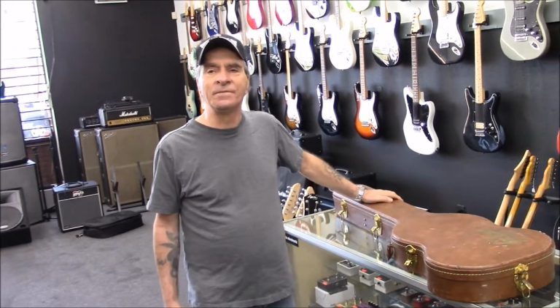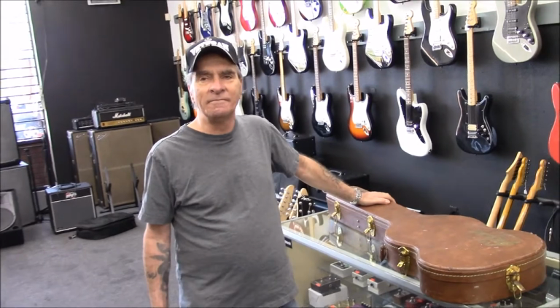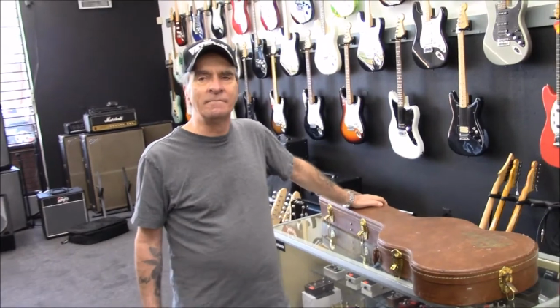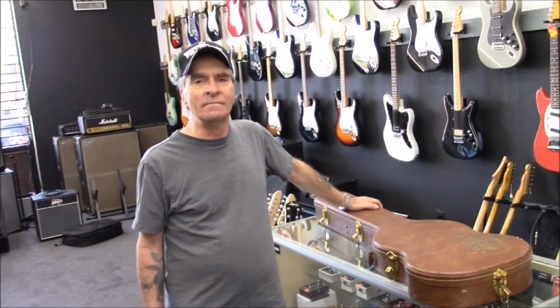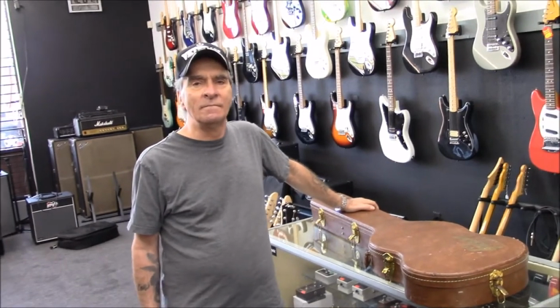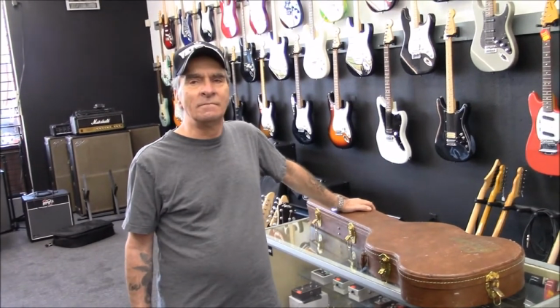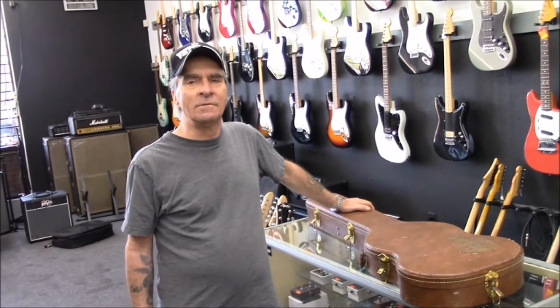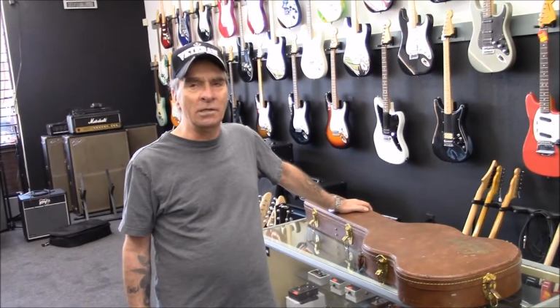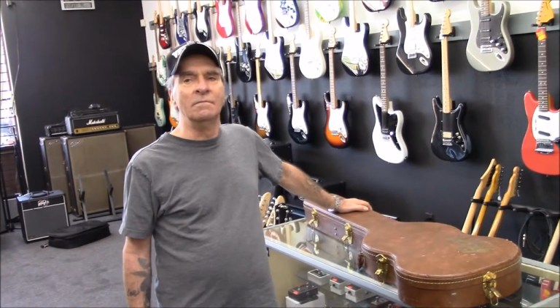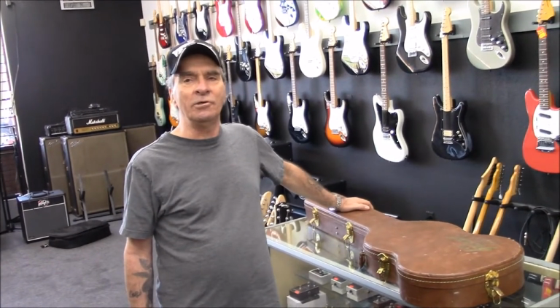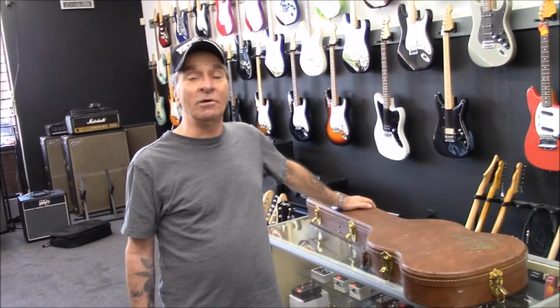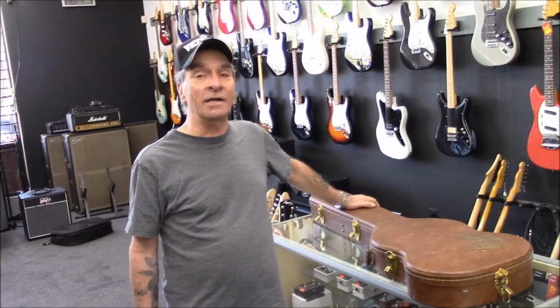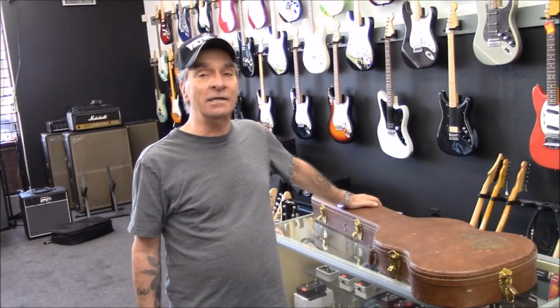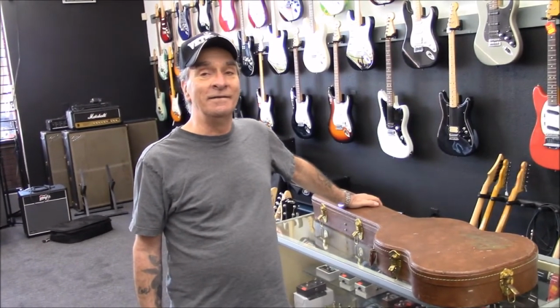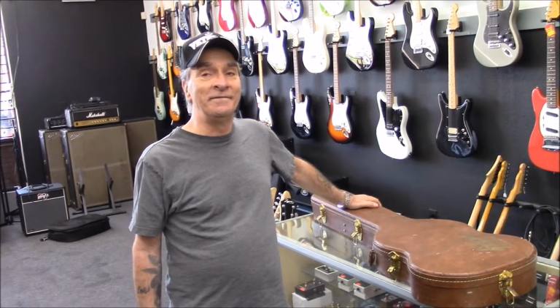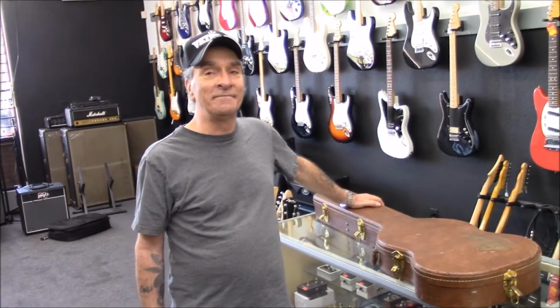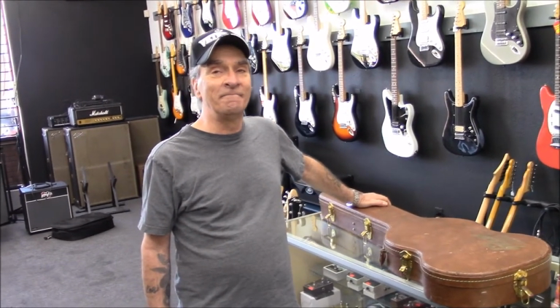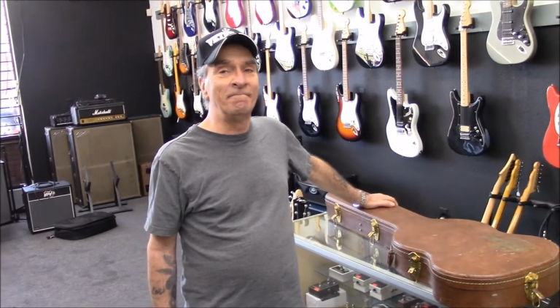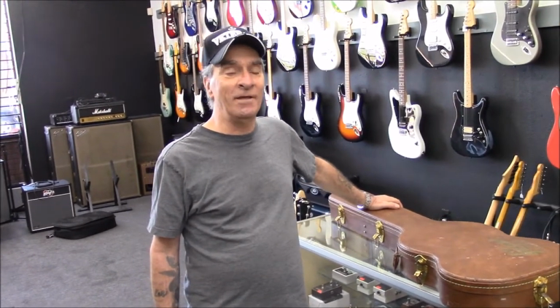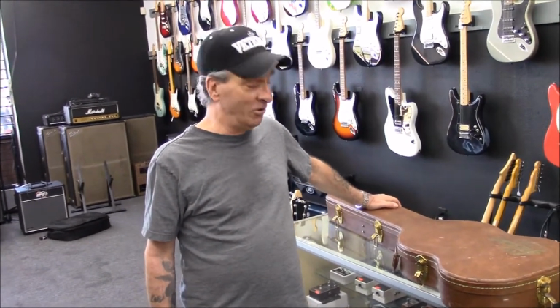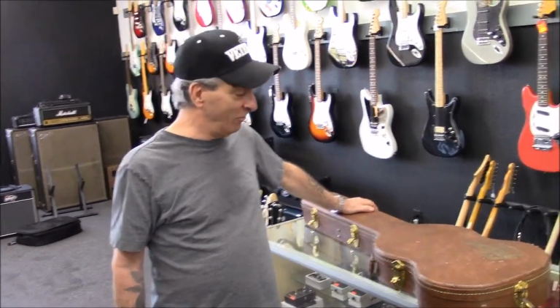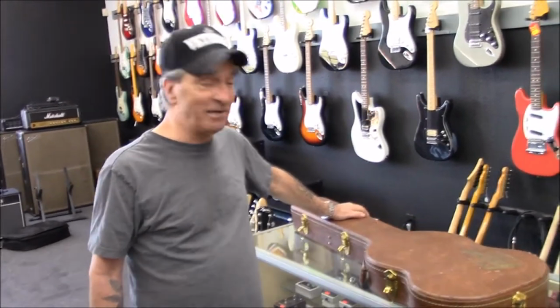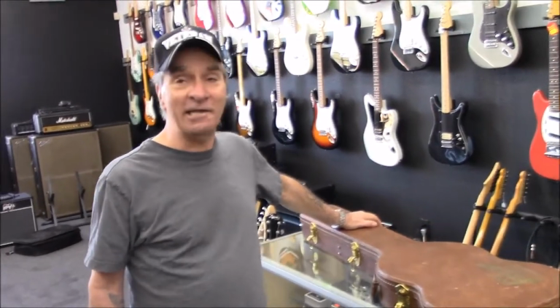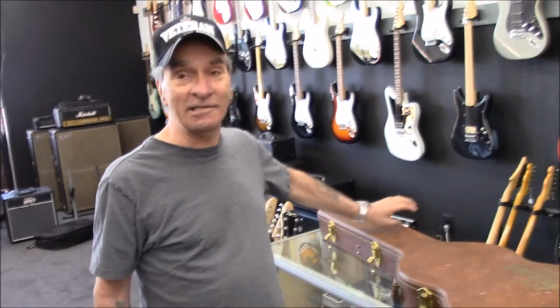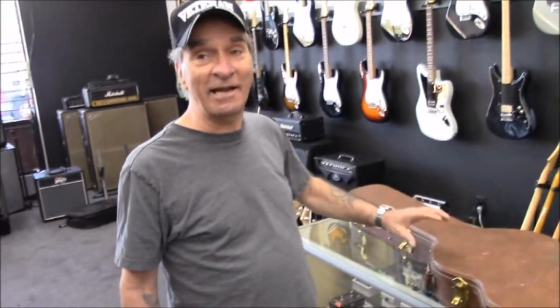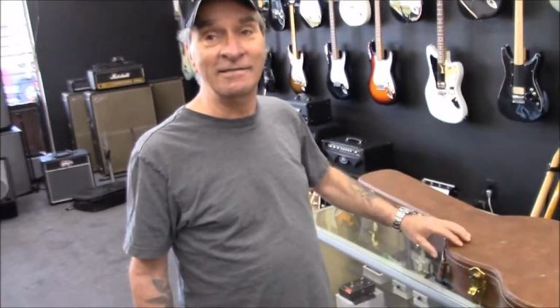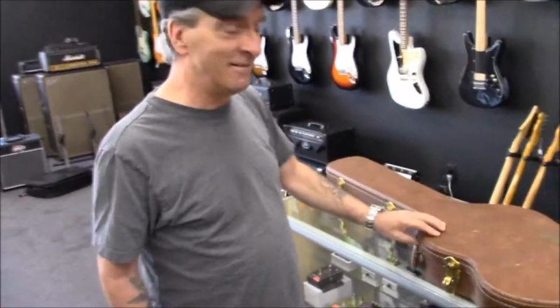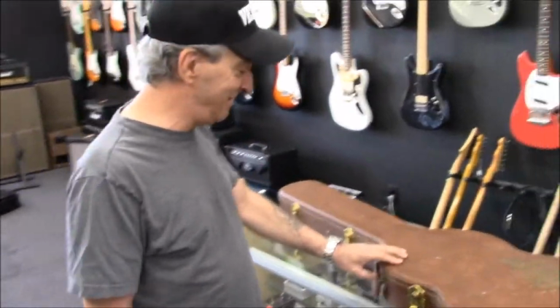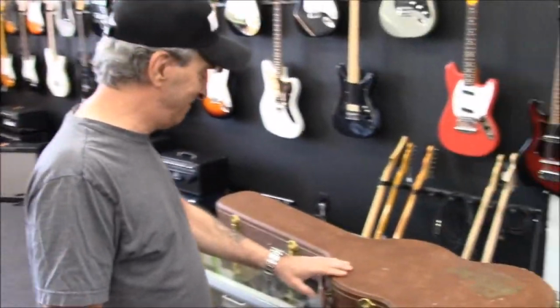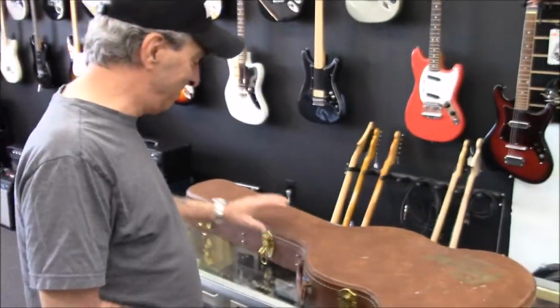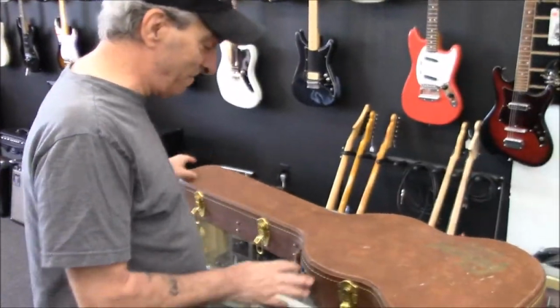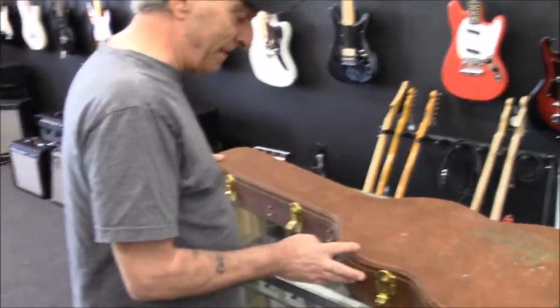Glenn, how are you doing today? Good. How are you doing today? I'm doing pretty good. Okay, we're going to make your day a little better. Let's see what you got in this thing.